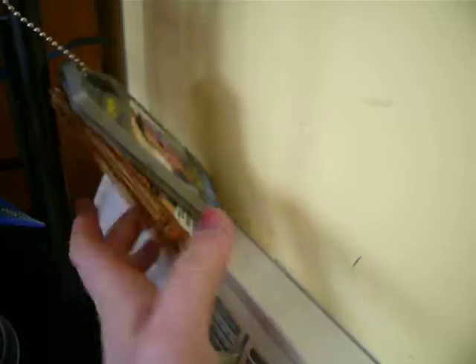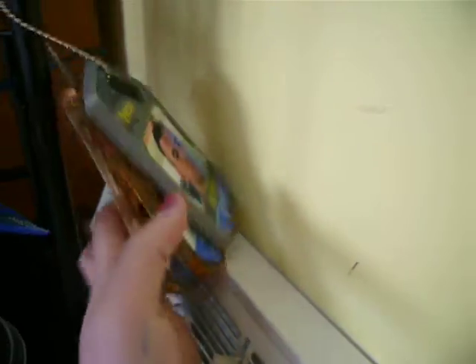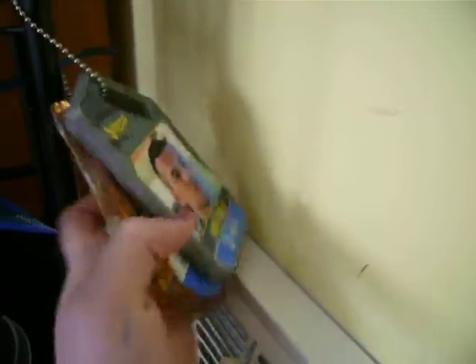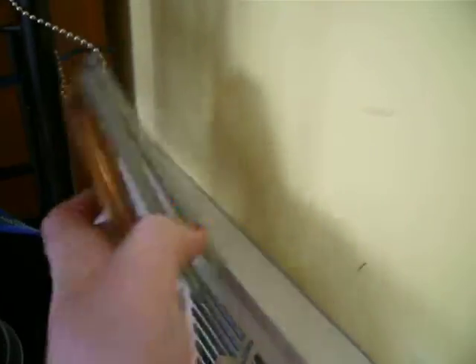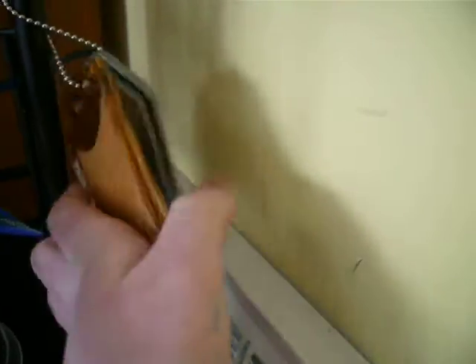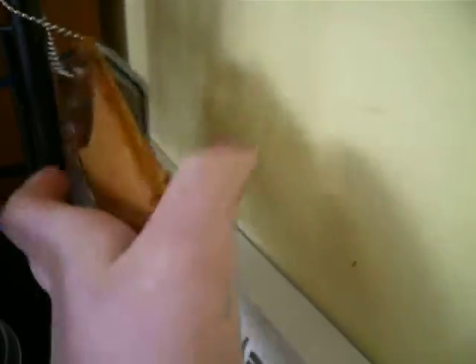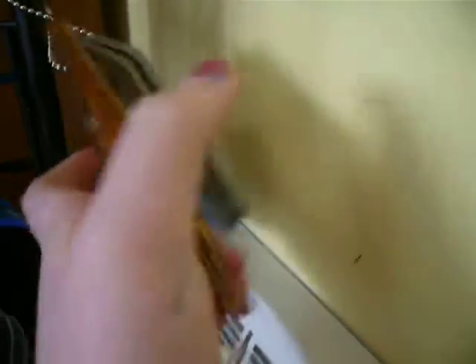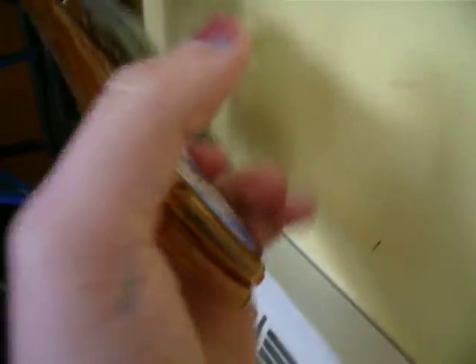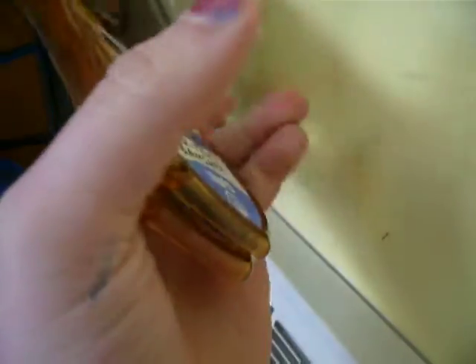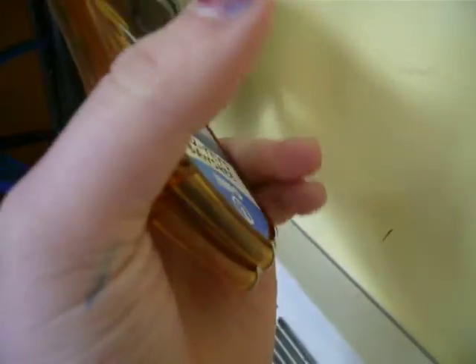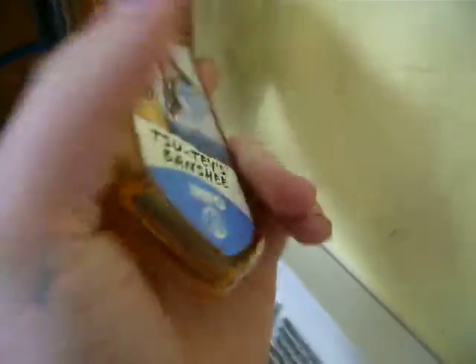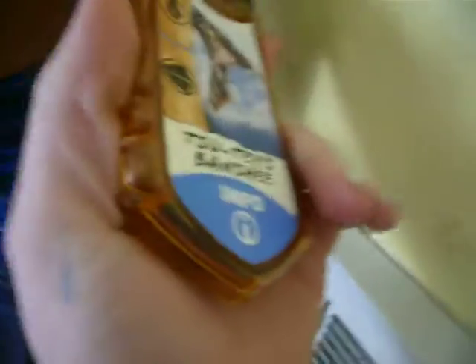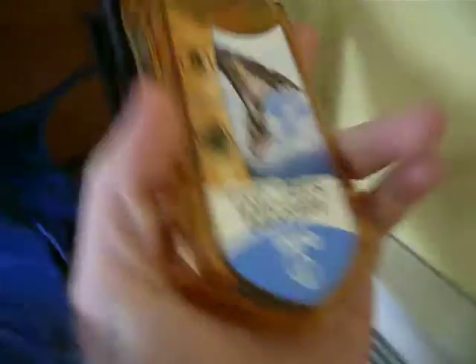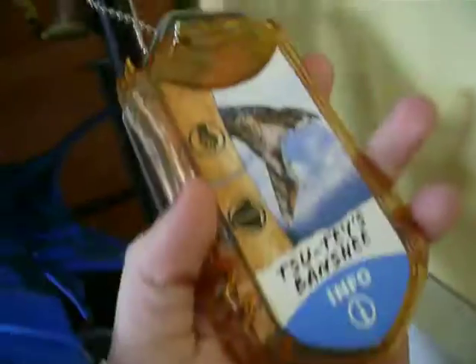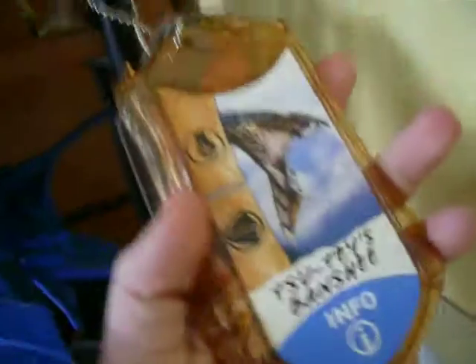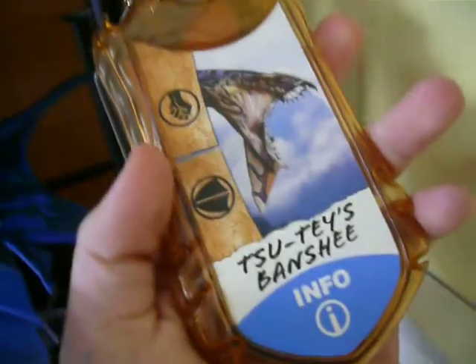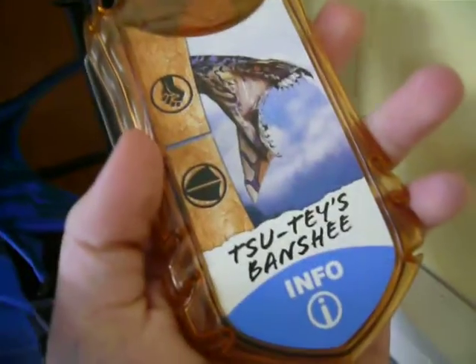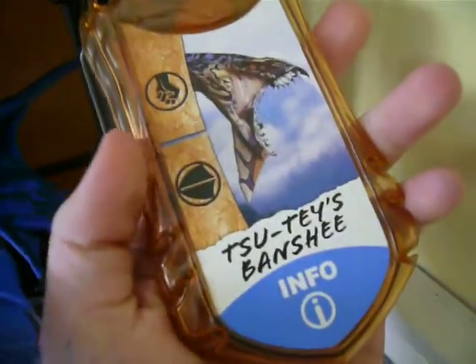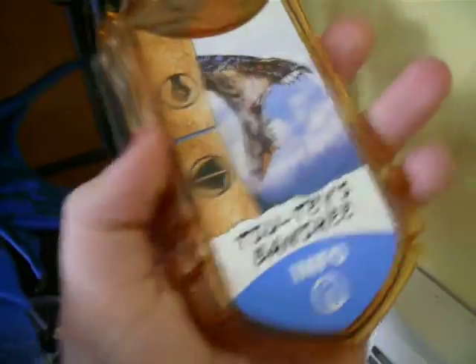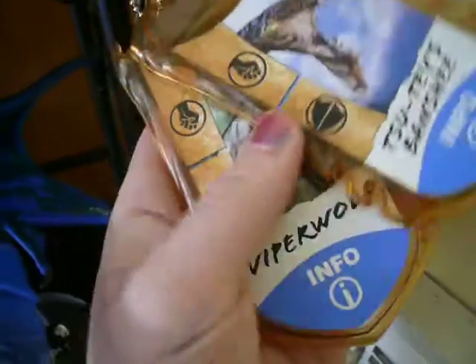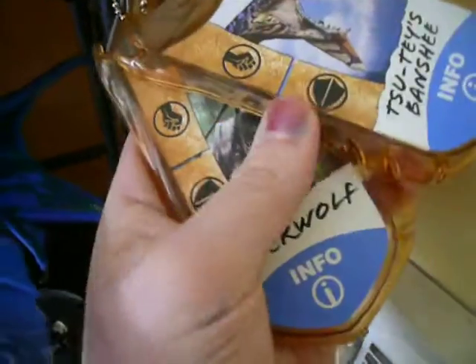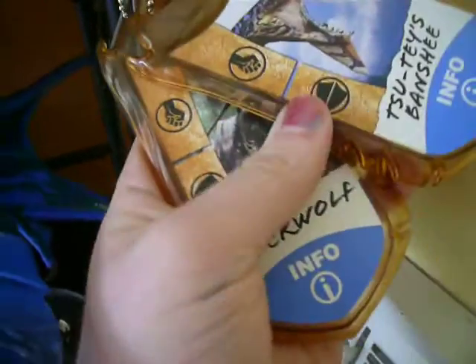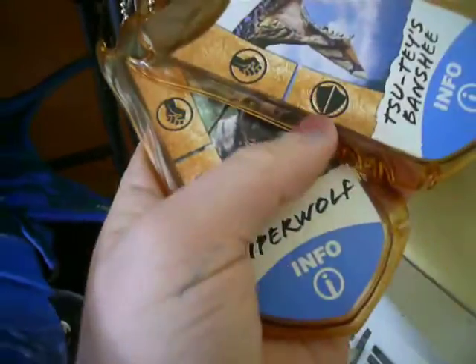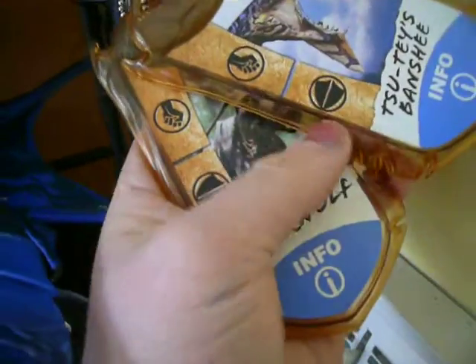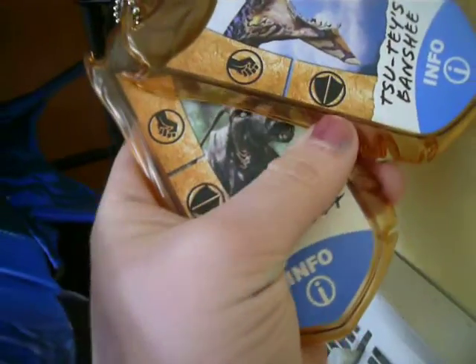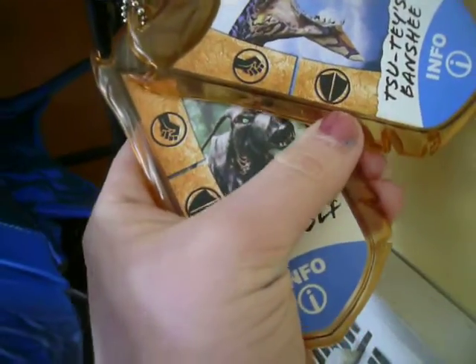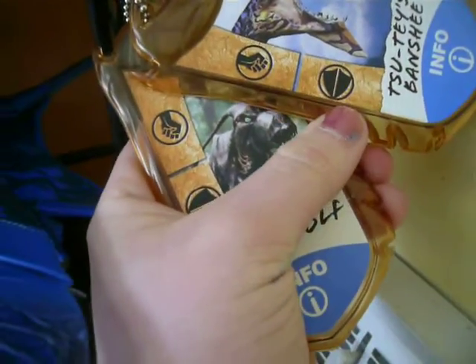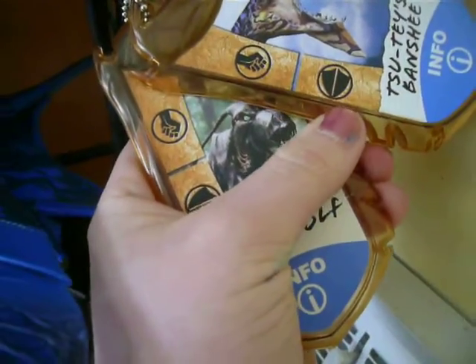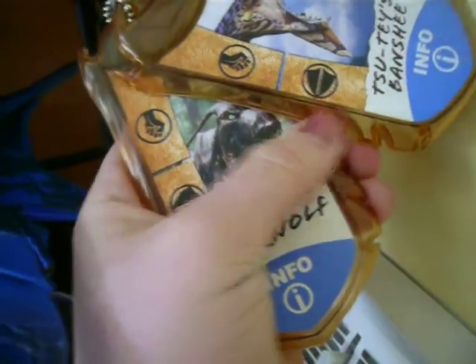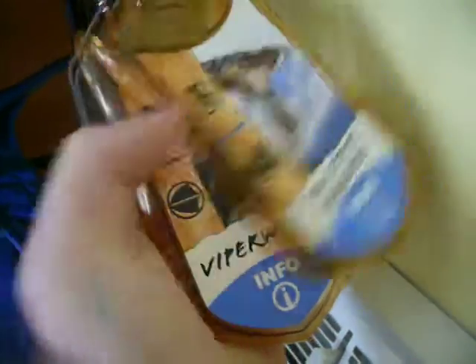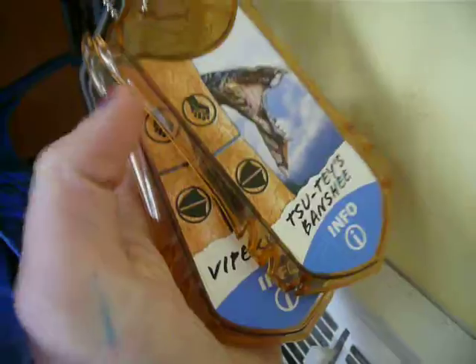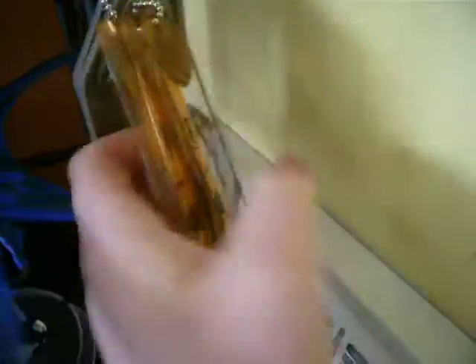Here are the eye tags — Sute's Banshee and Viper Wolves.